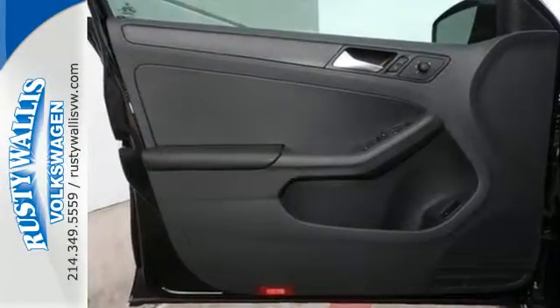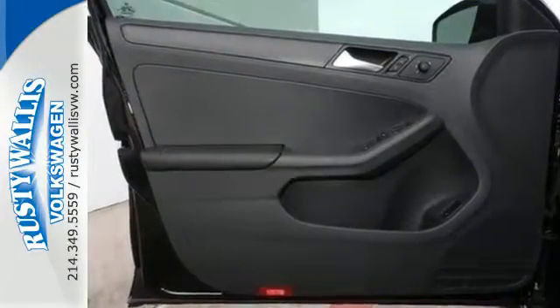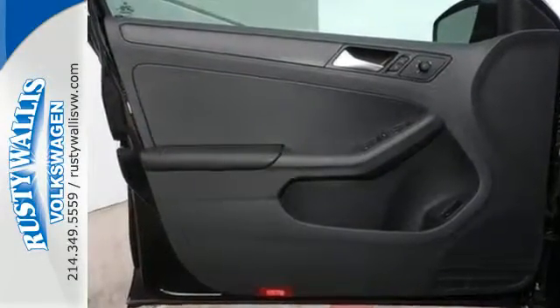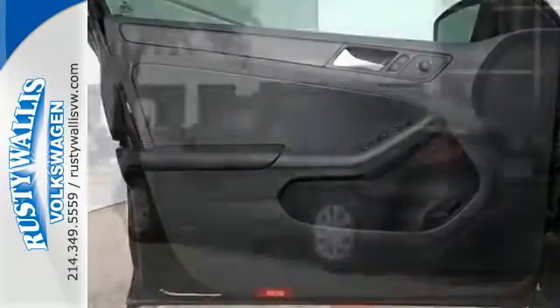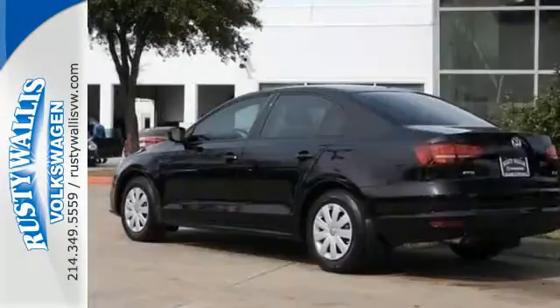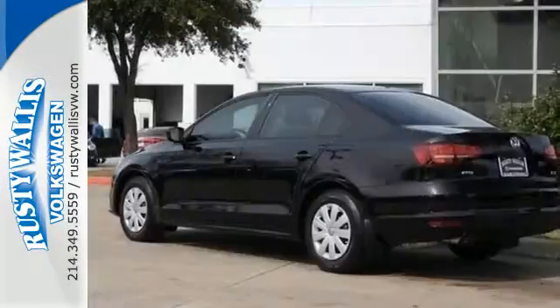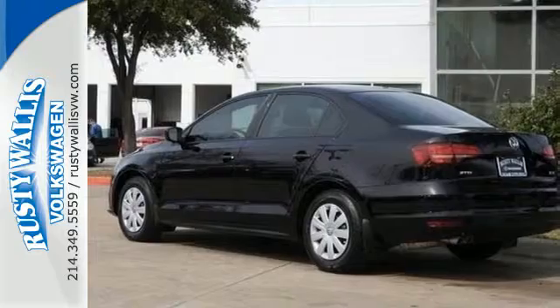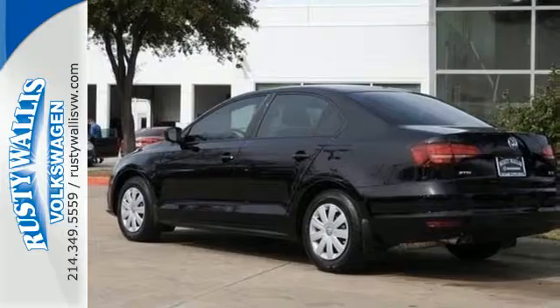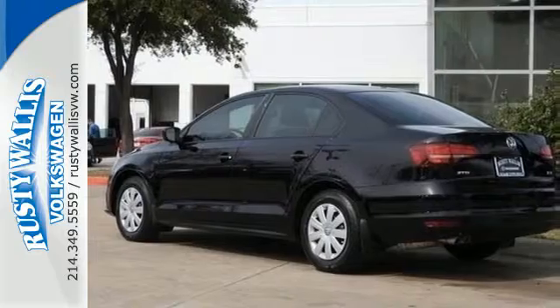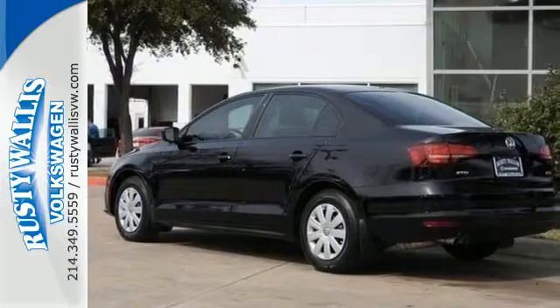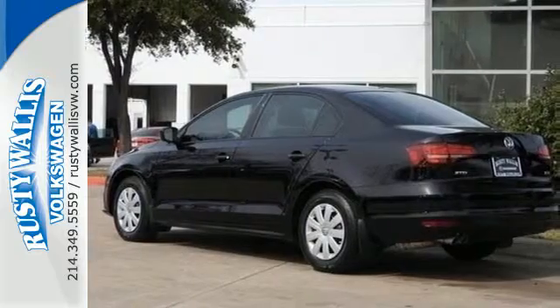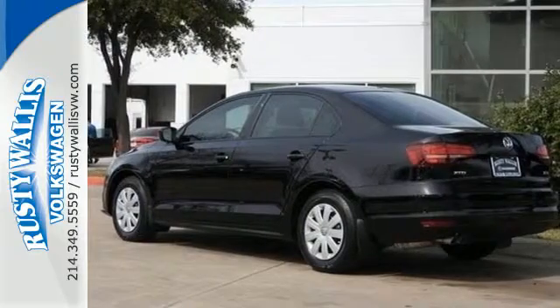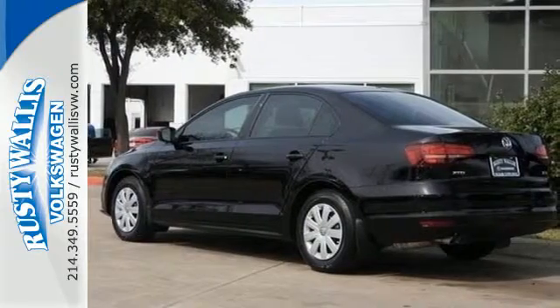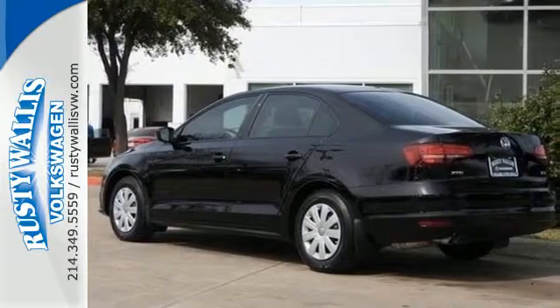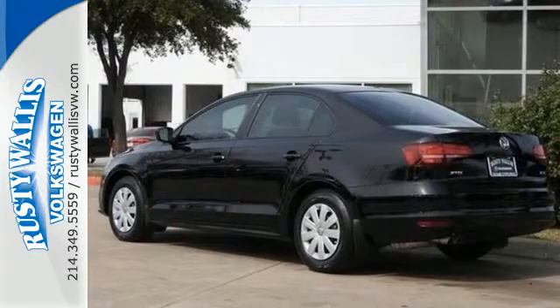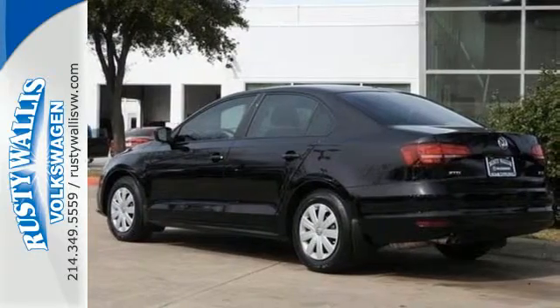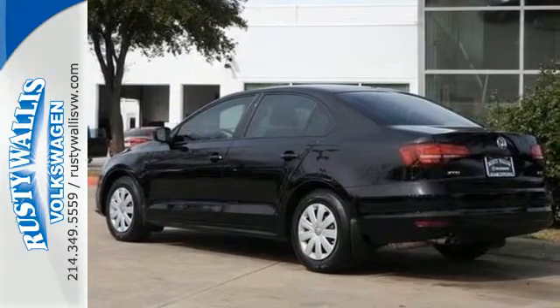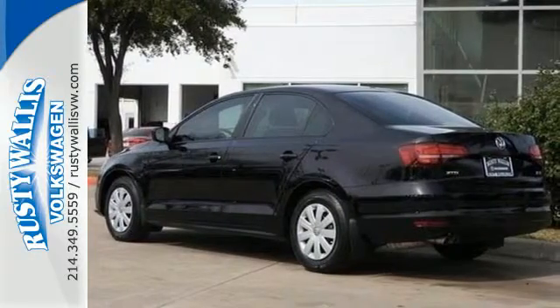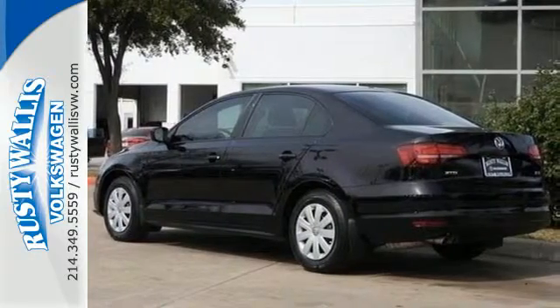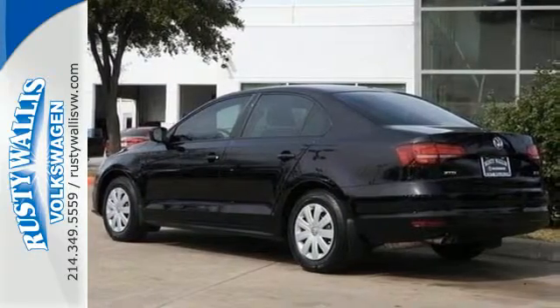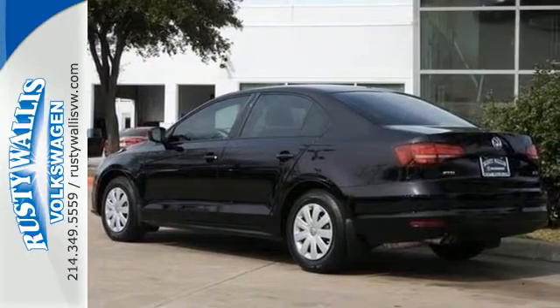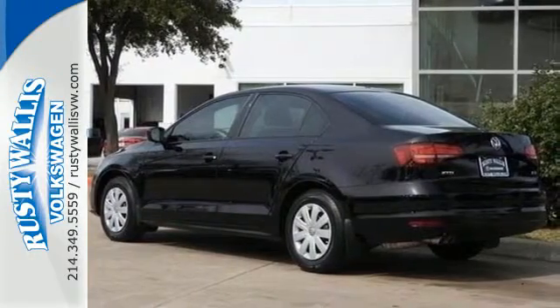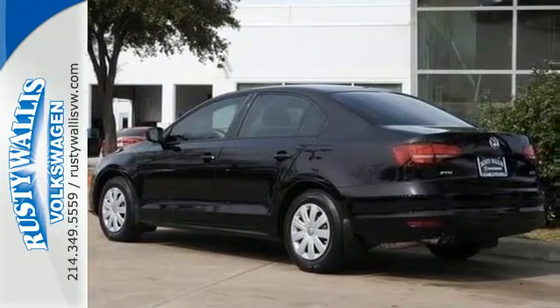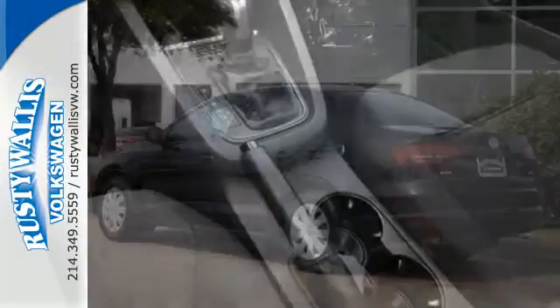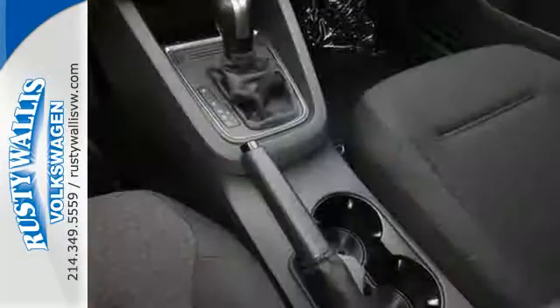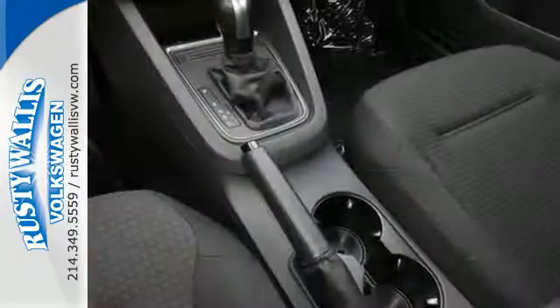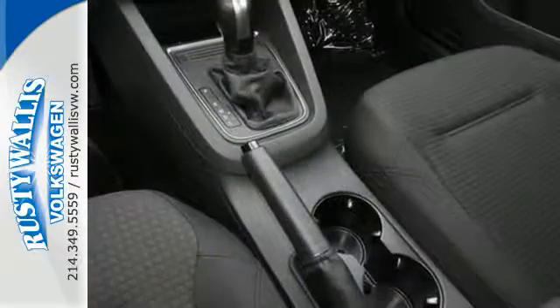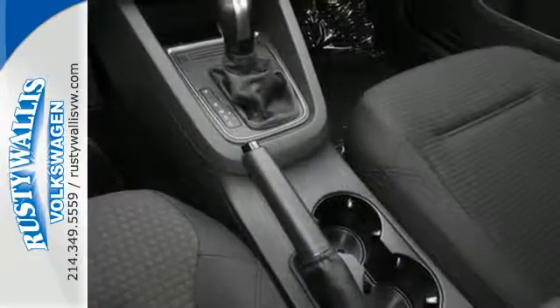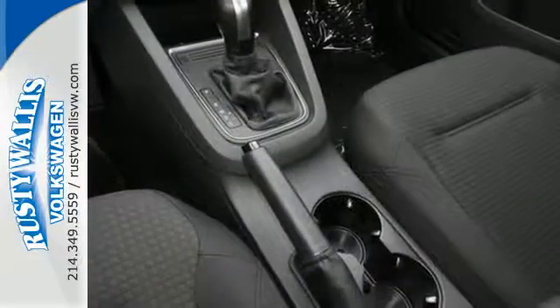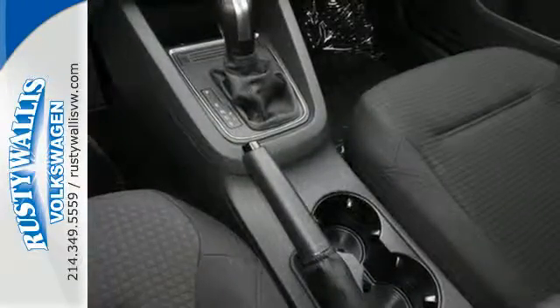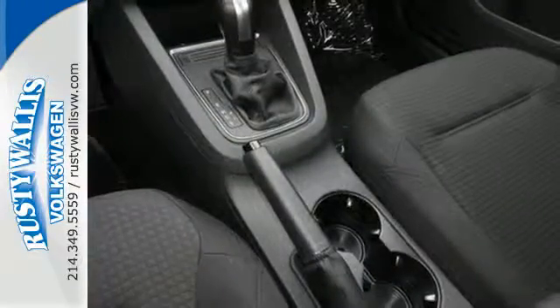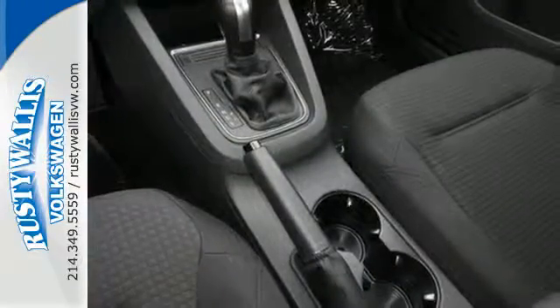While it sips fuel, you'll enjoy the multifunction sporty steering wheel, touchscreen sound system, and Bluetooth.